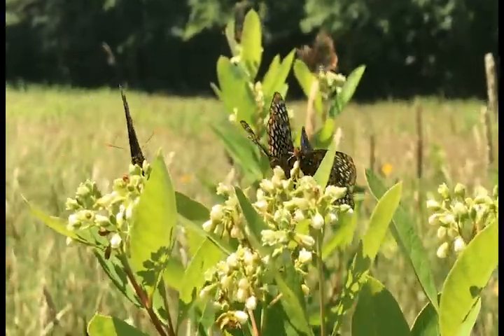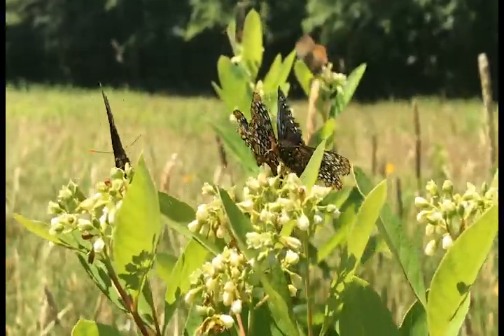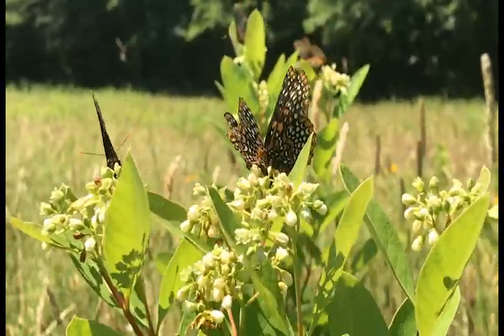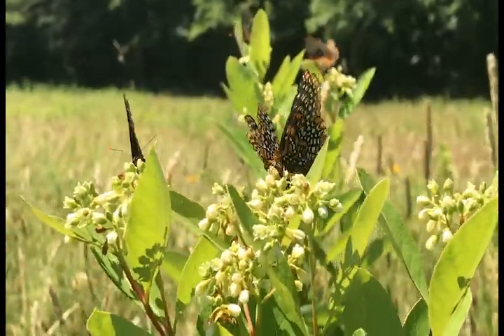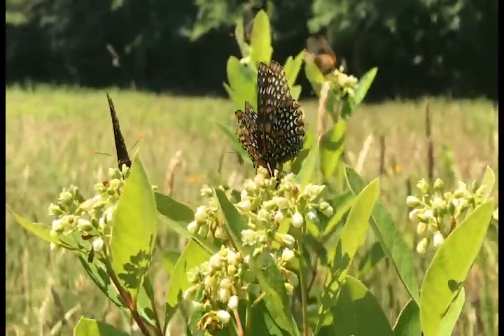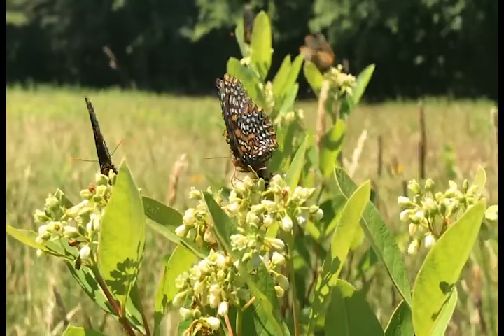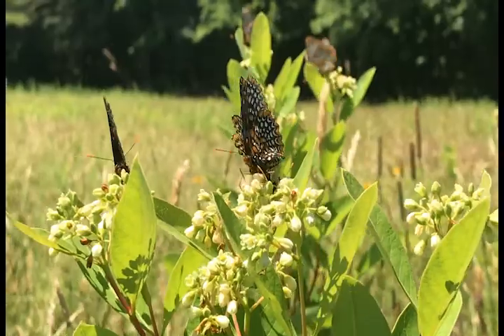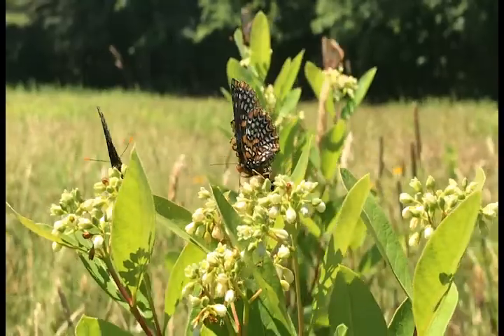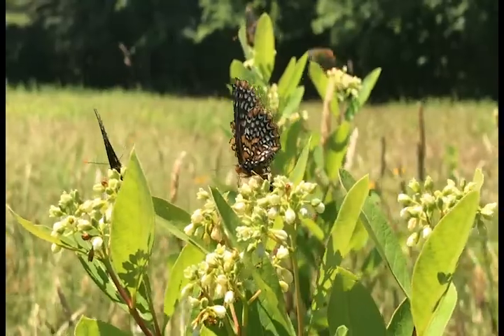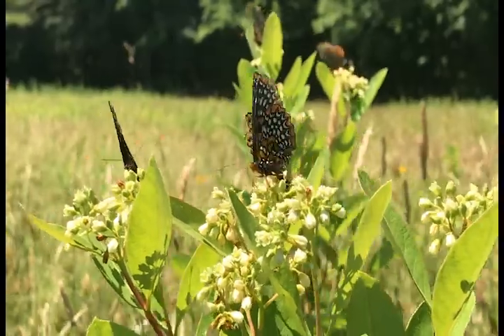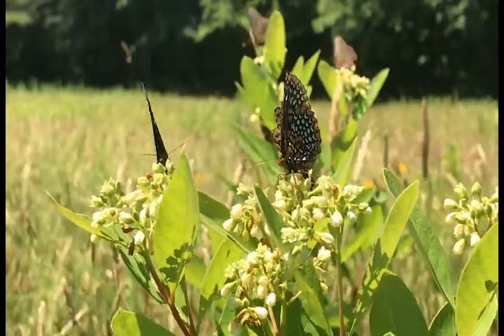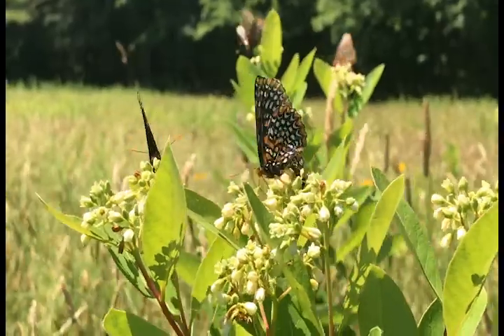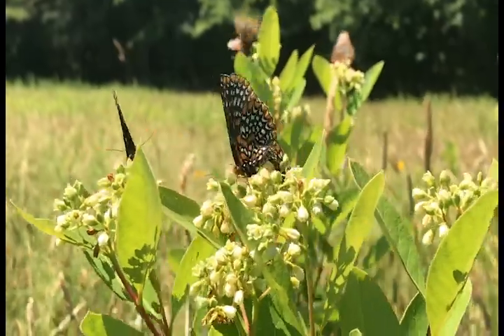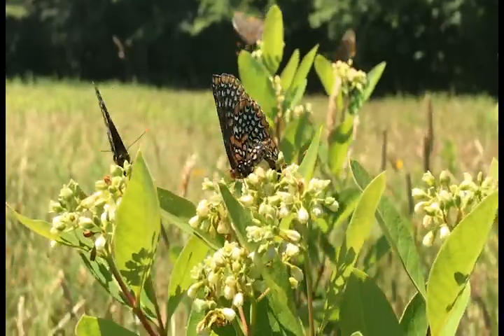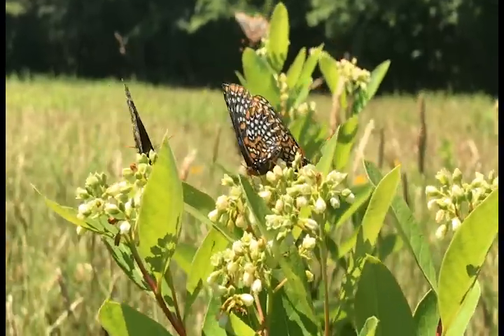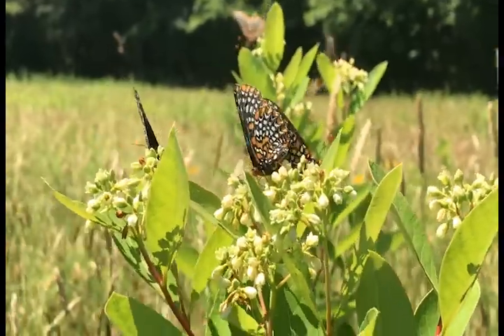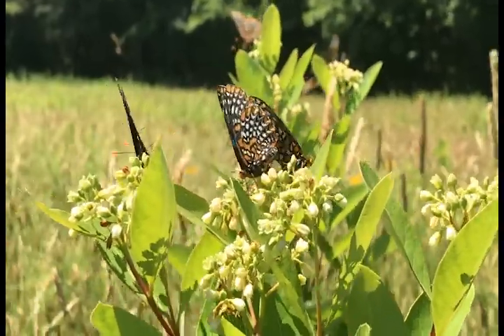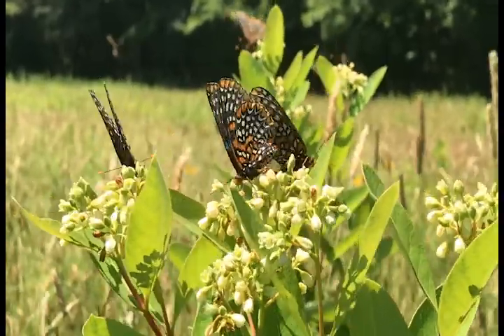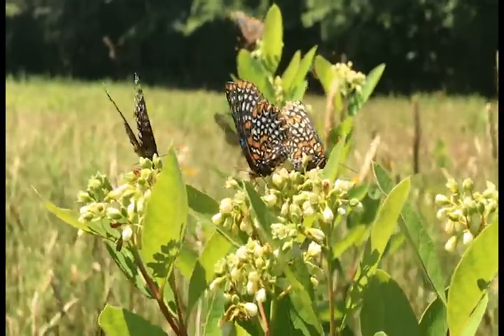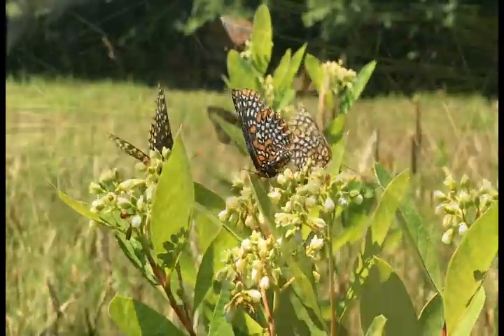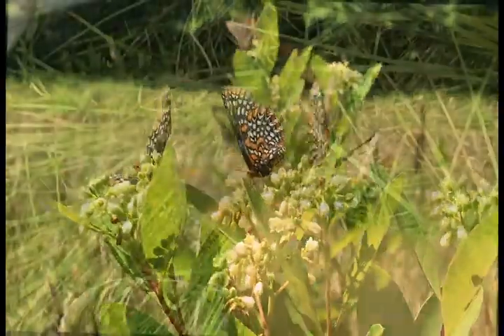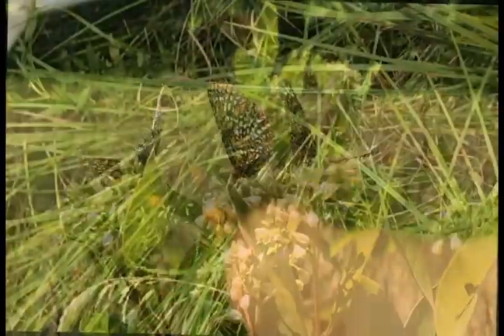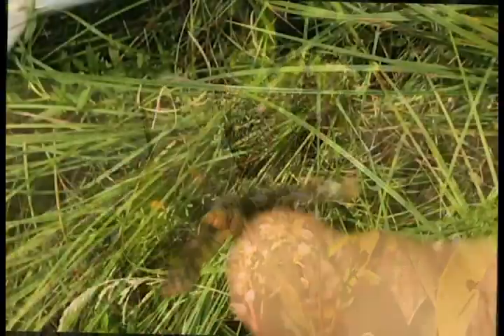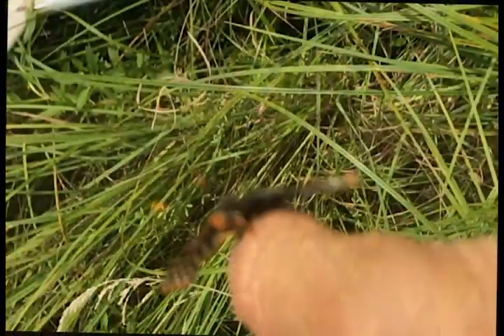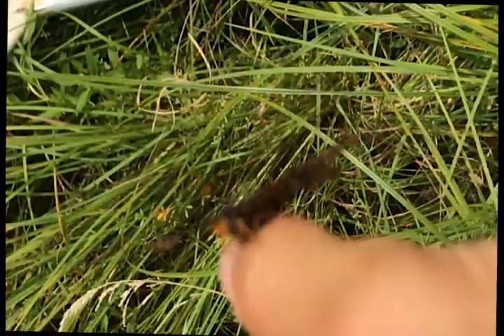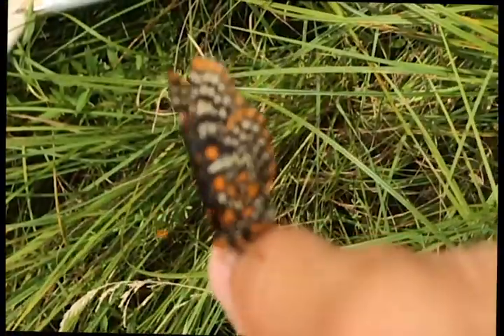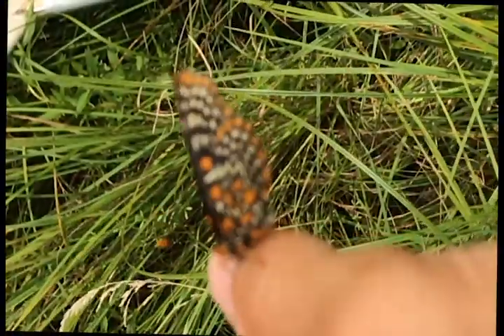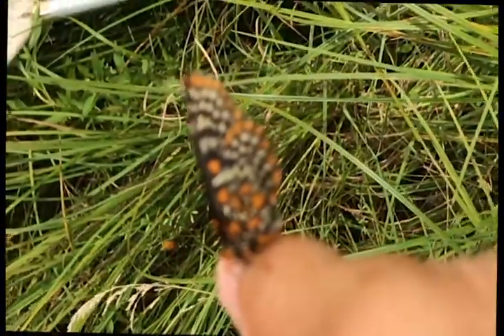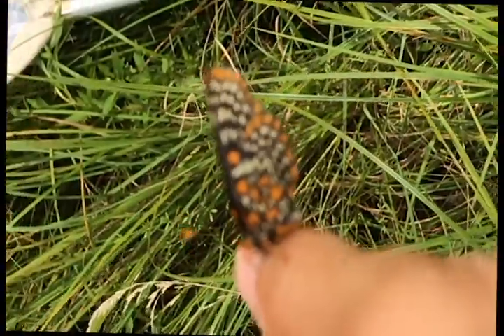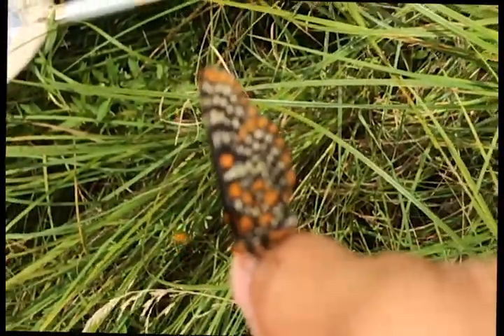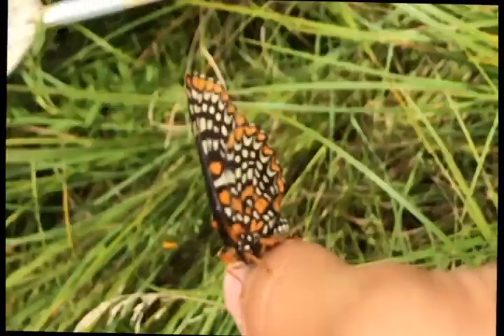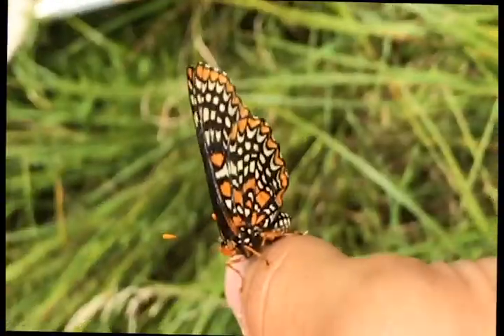But if you find yourself in the right place and at the right time, you might get a visit from a new winged friend.